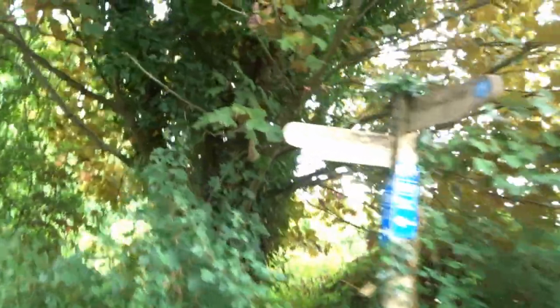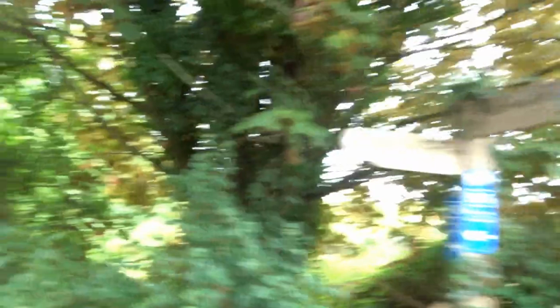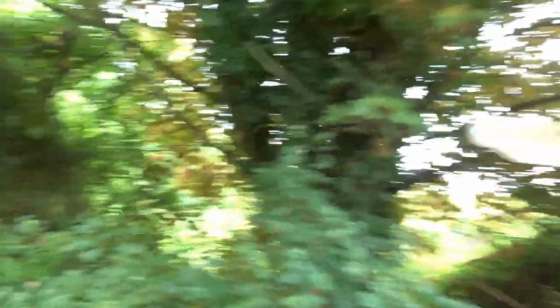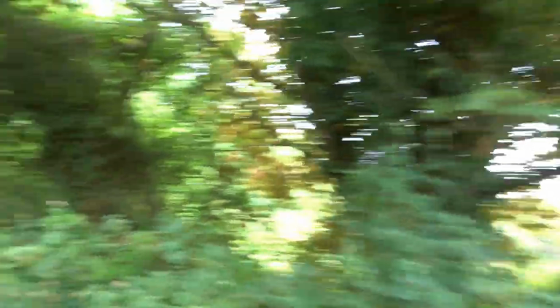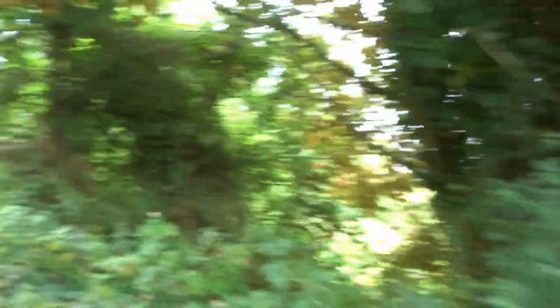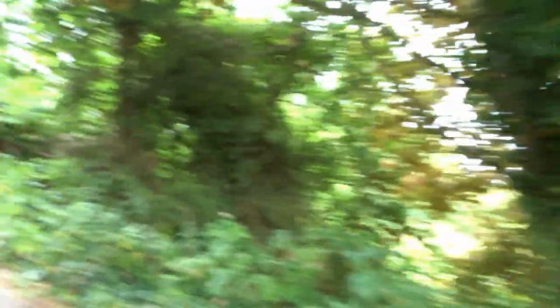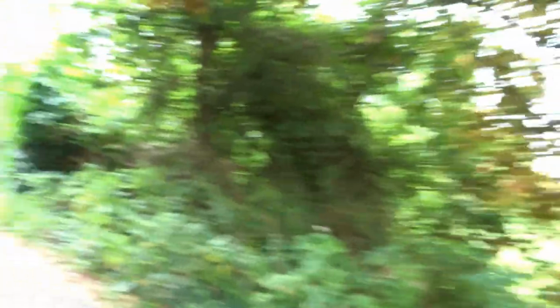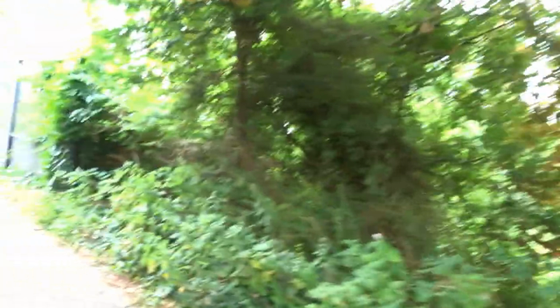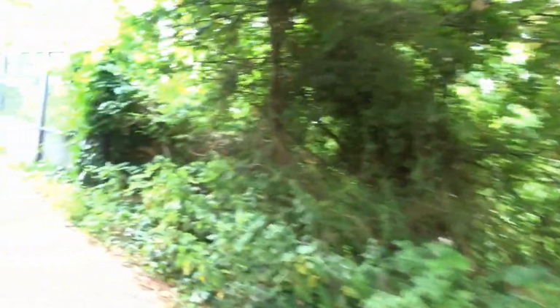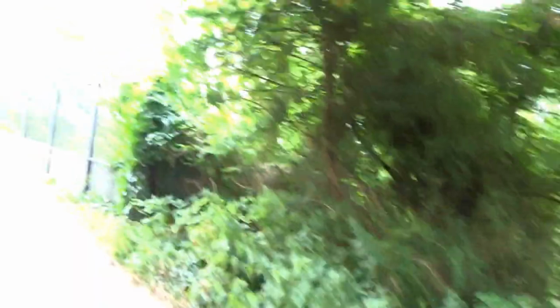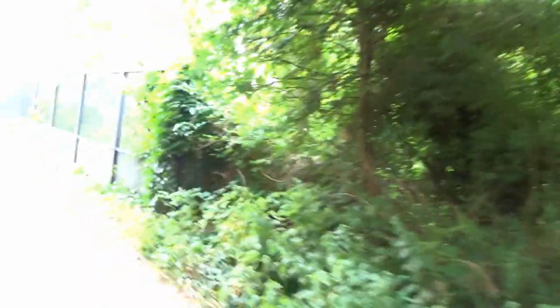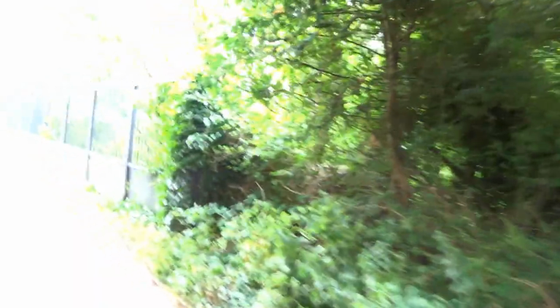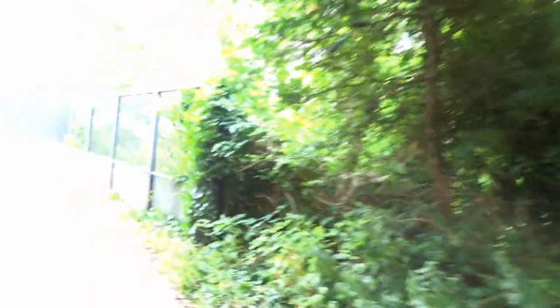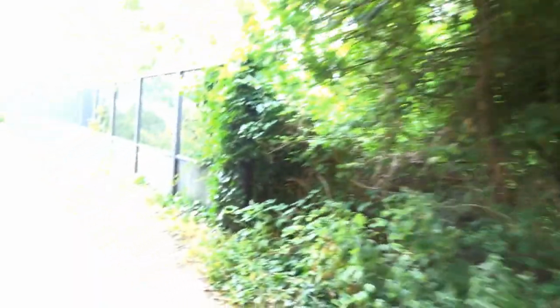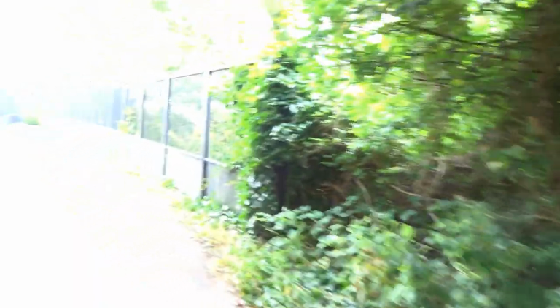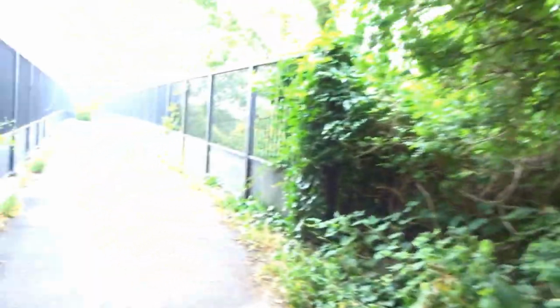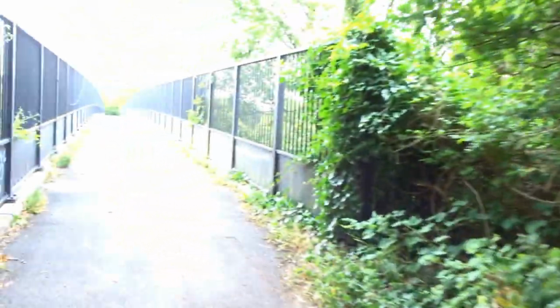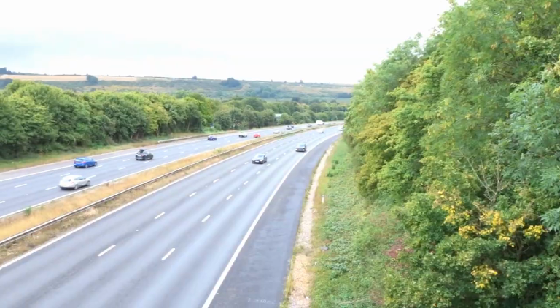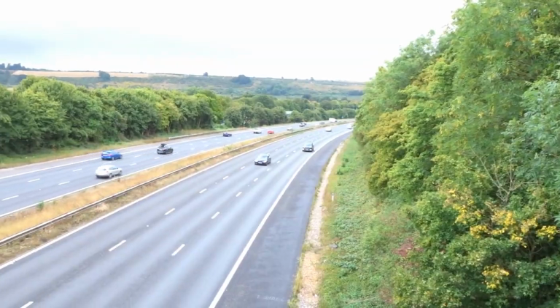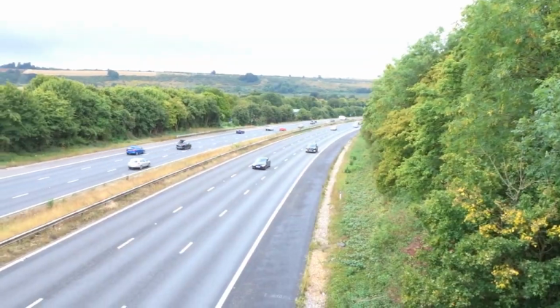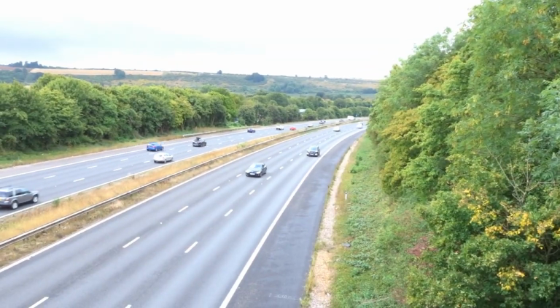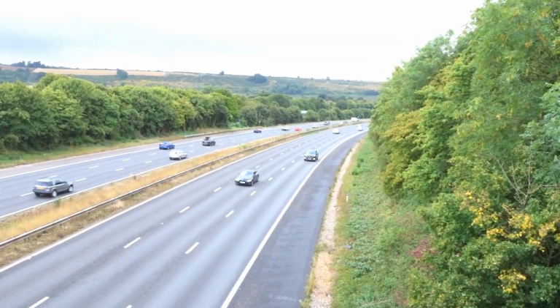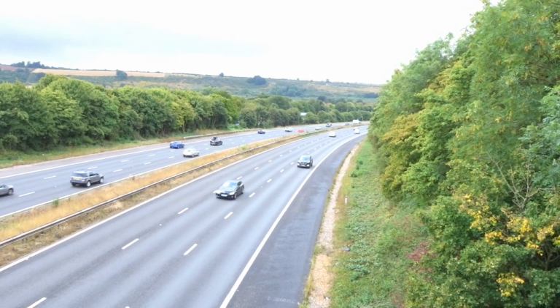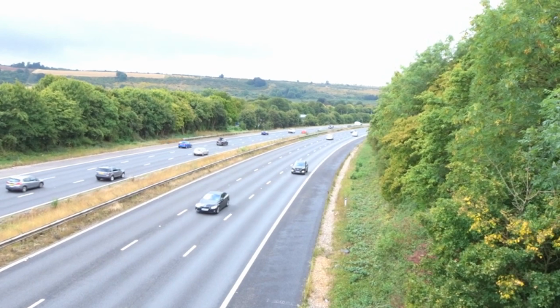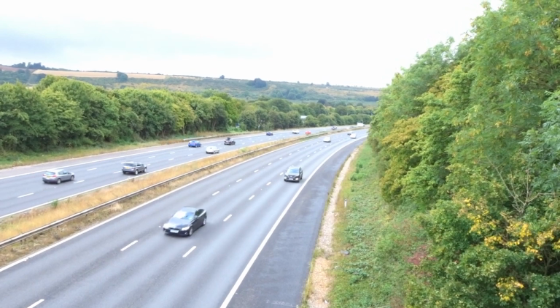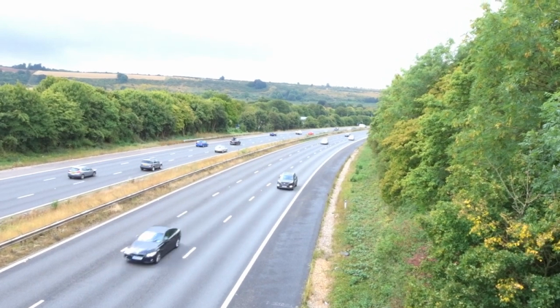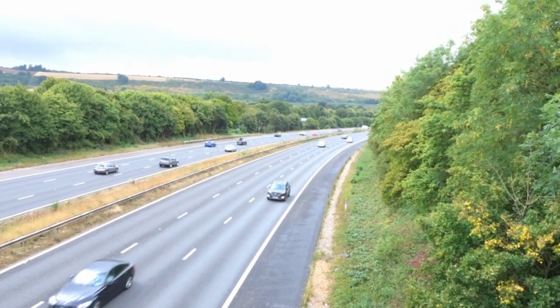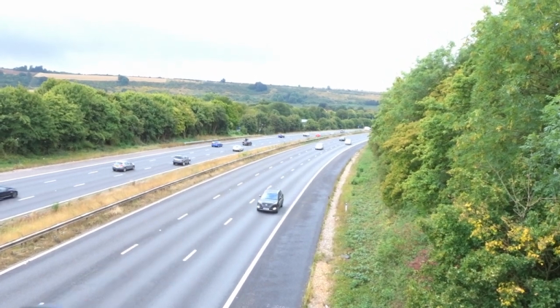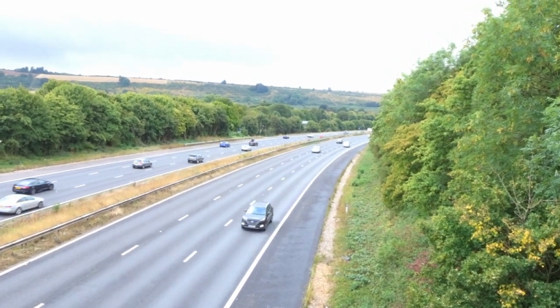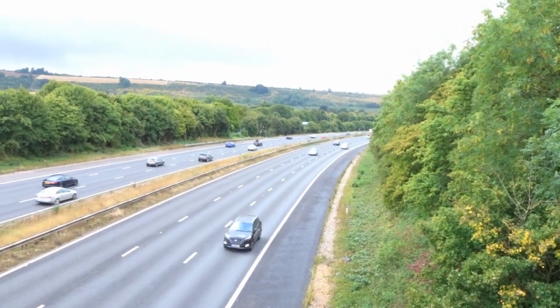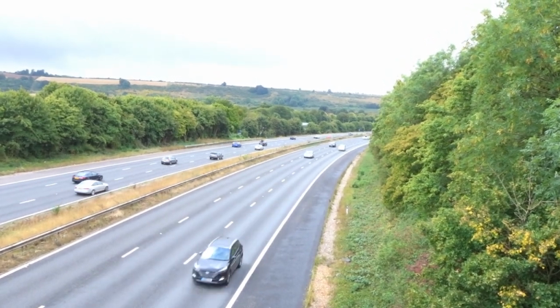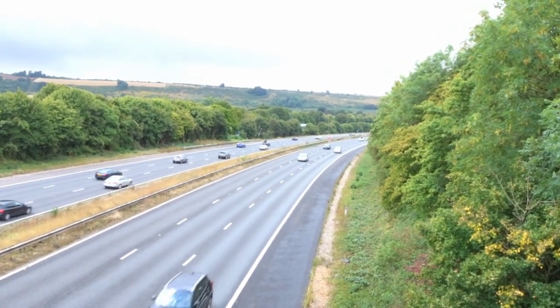Once we cross this, we'll be in the countryside, well on our way to Eastbourne.